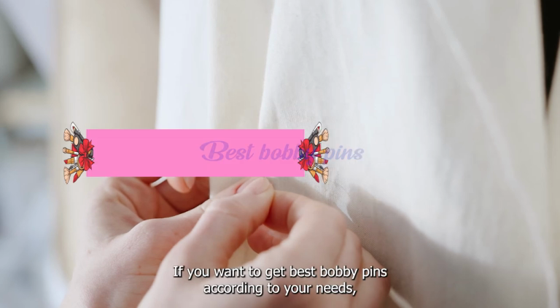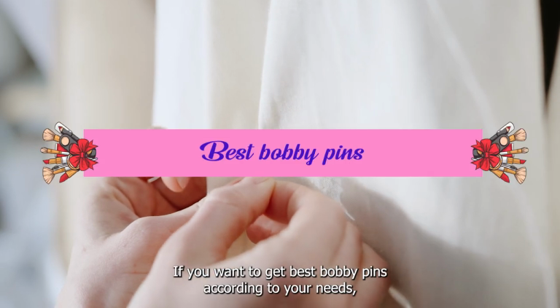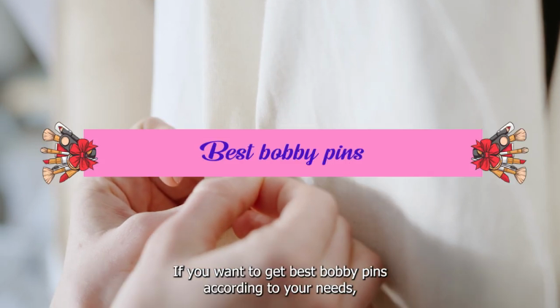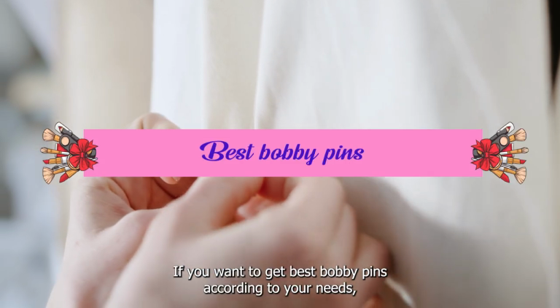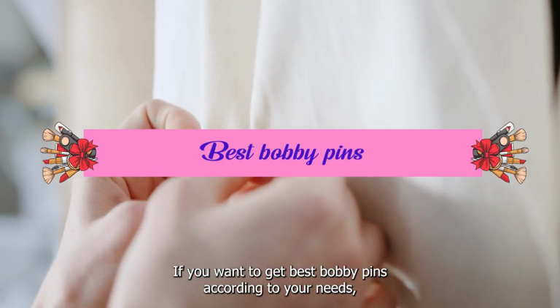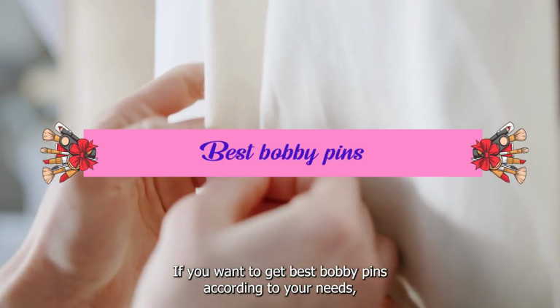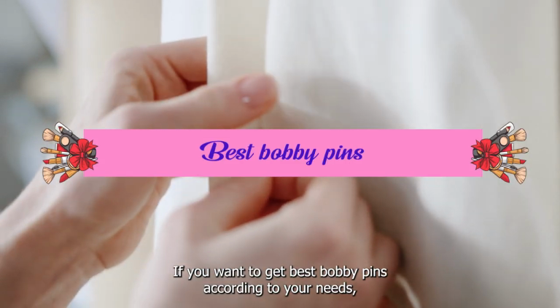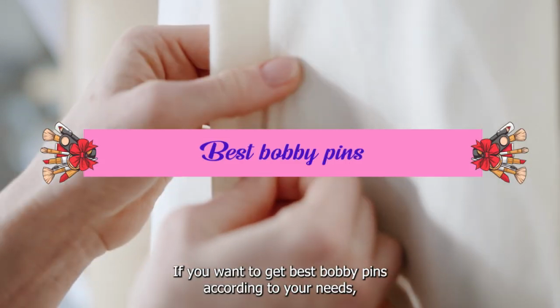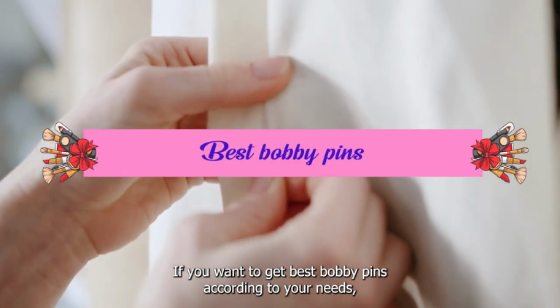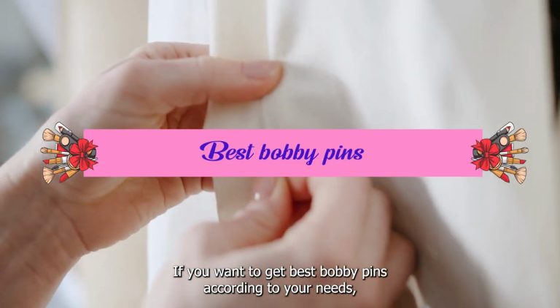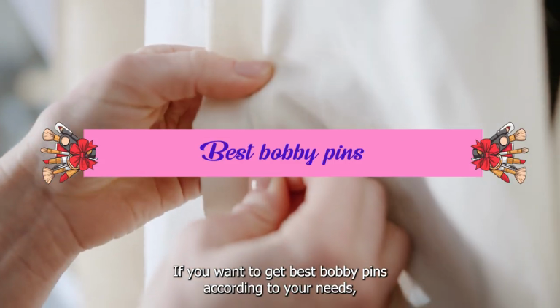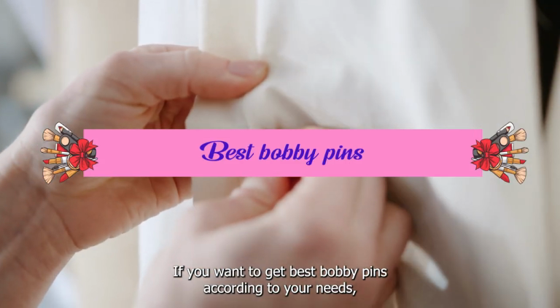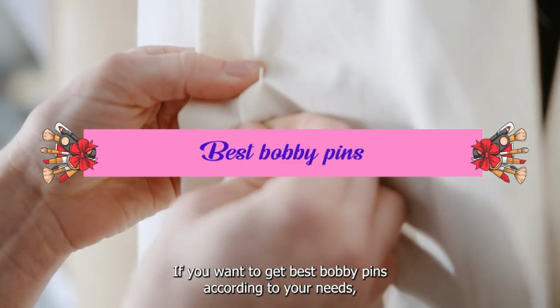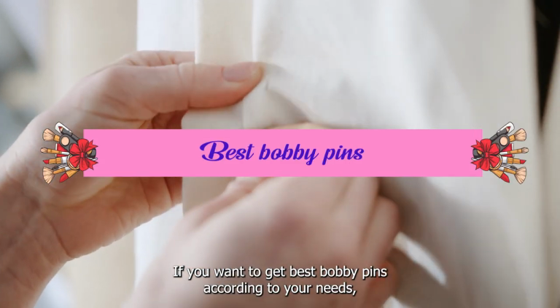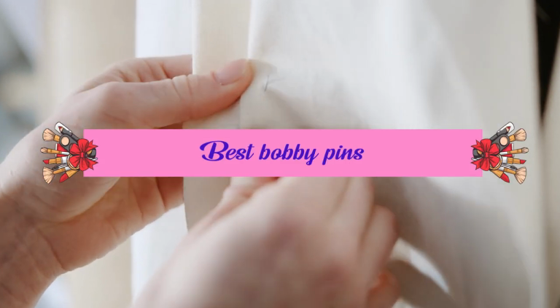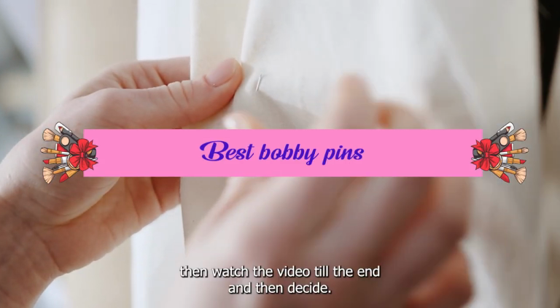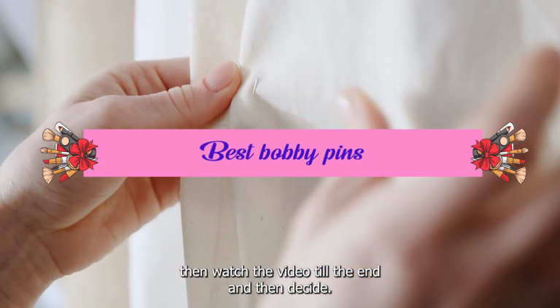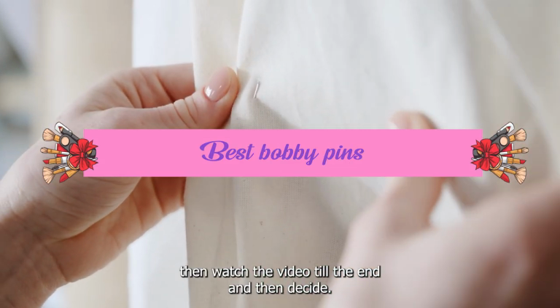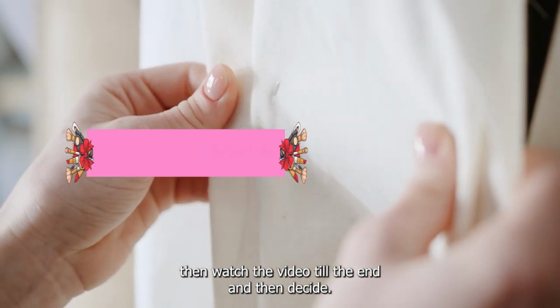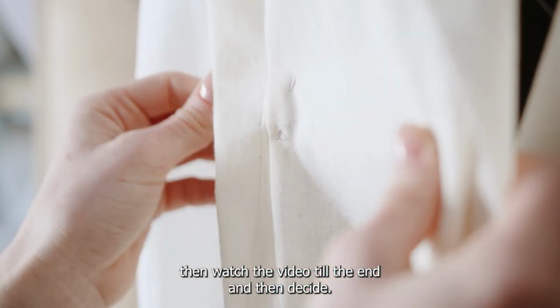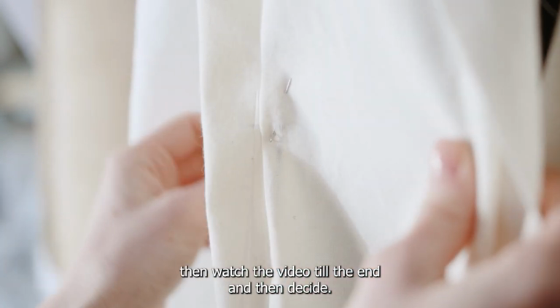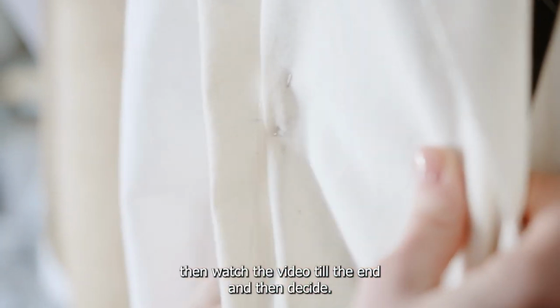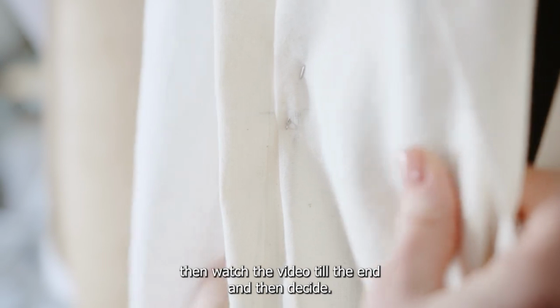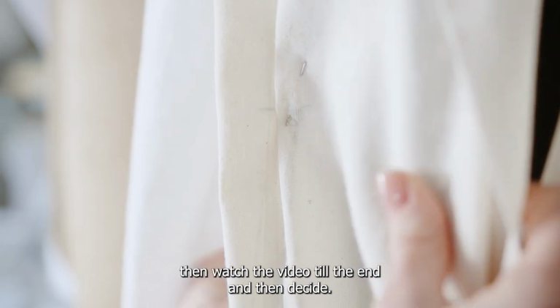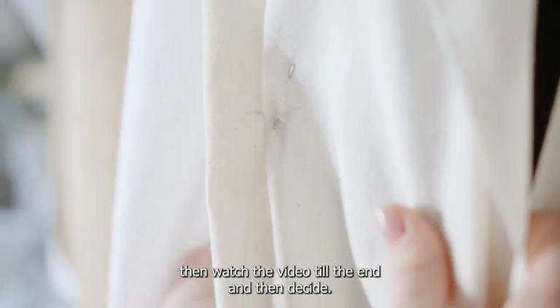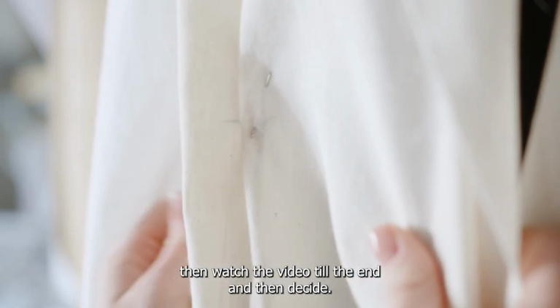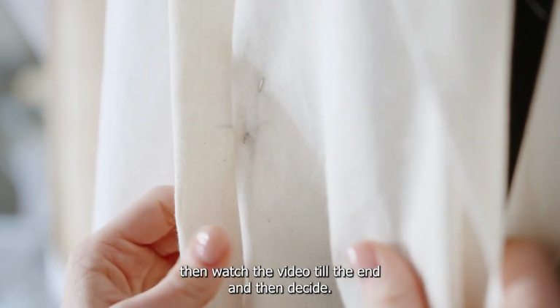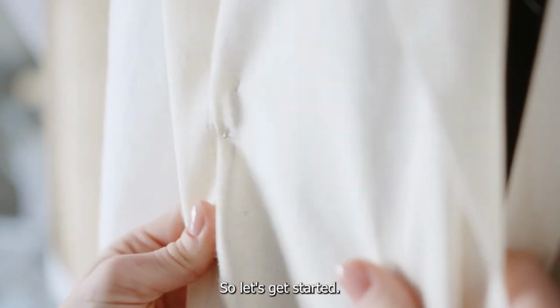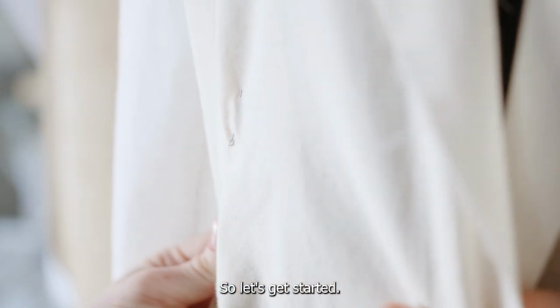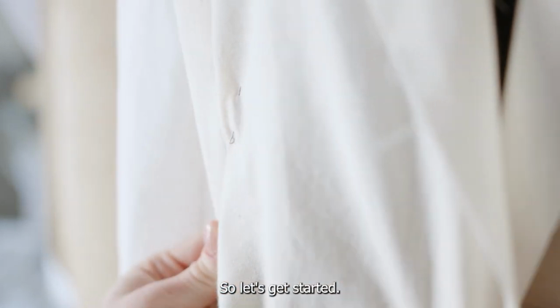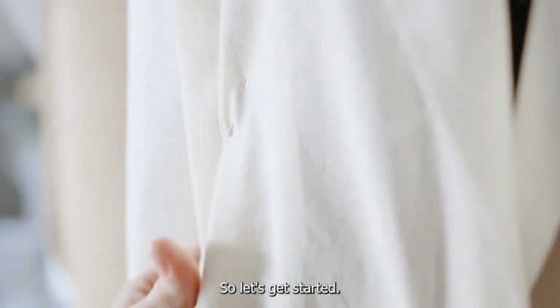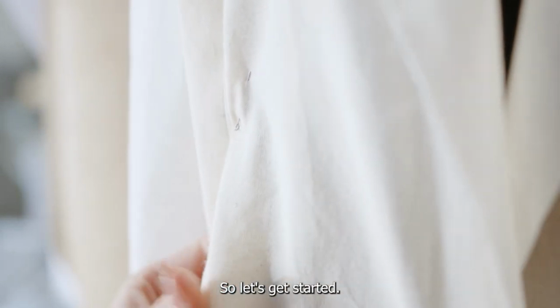If you want to get the best bobby pins according to your needs, then watch the video till the end and then decide. So let's get started.